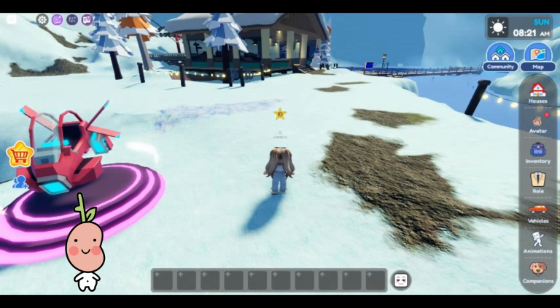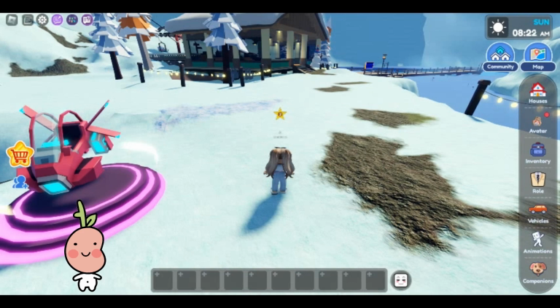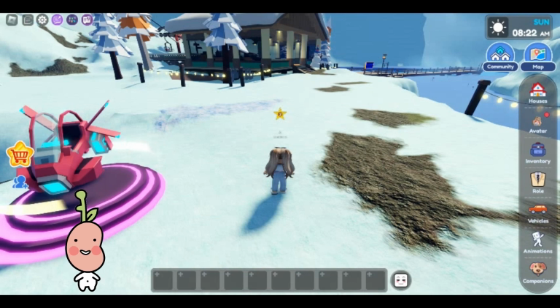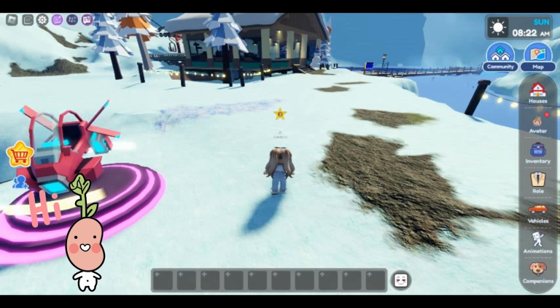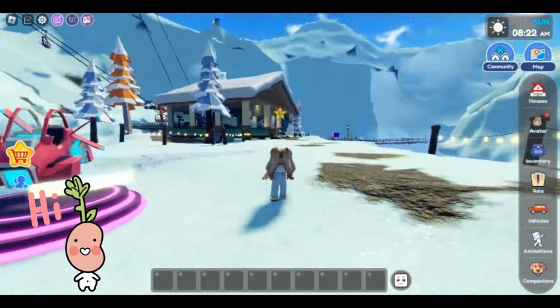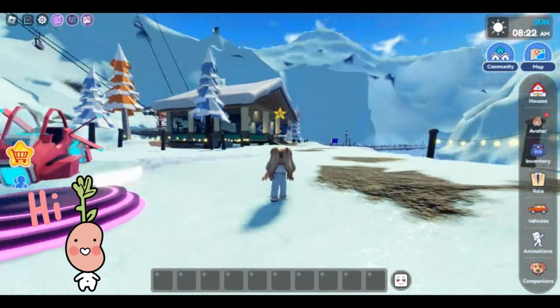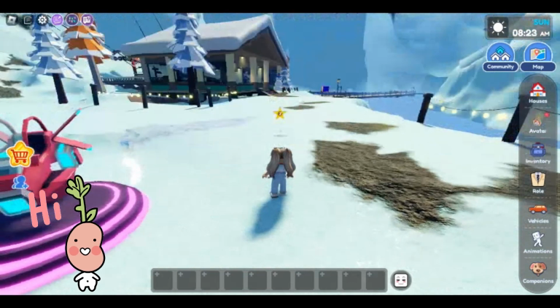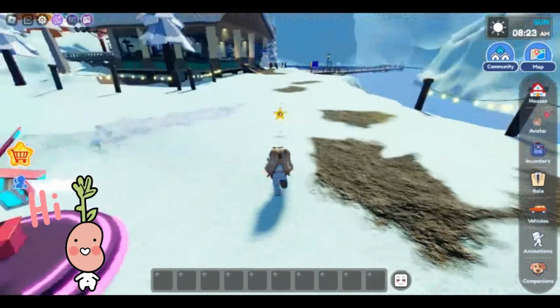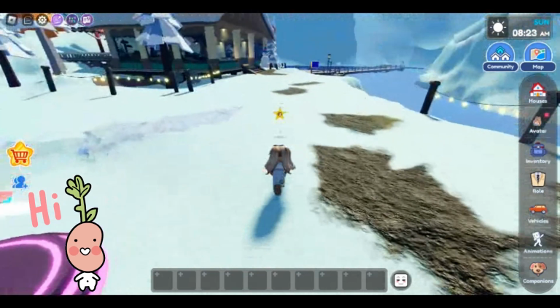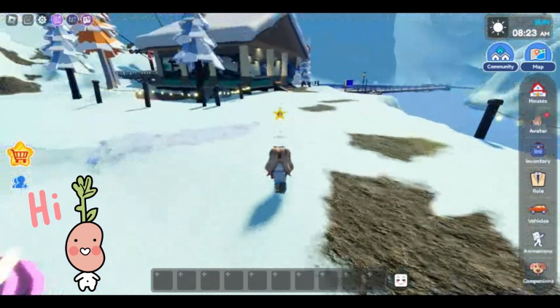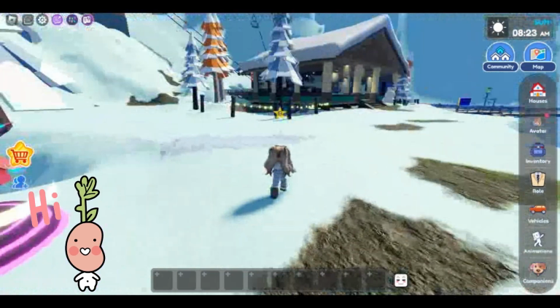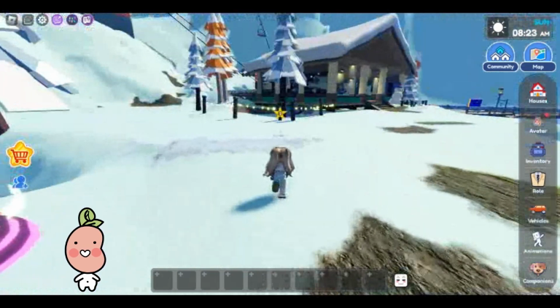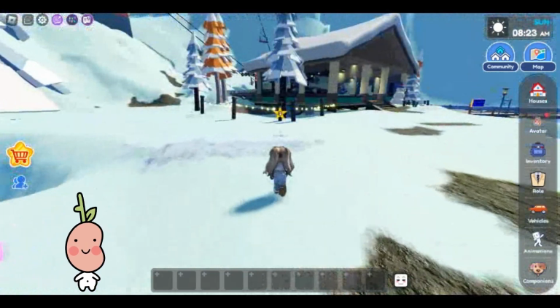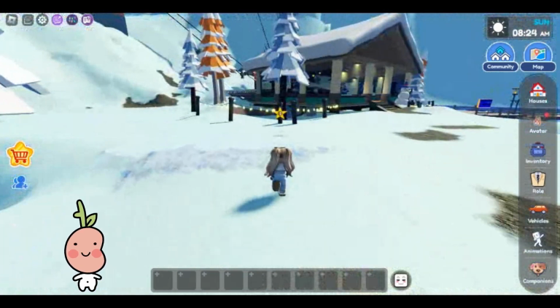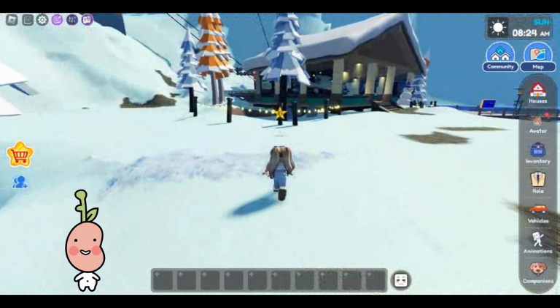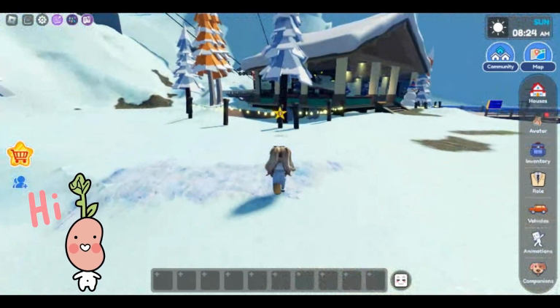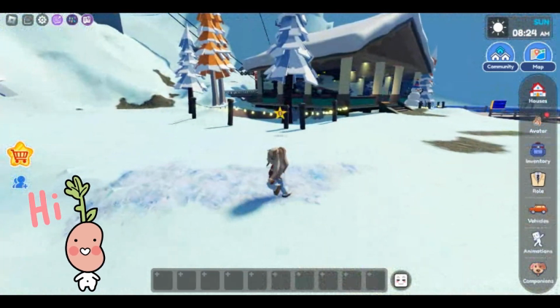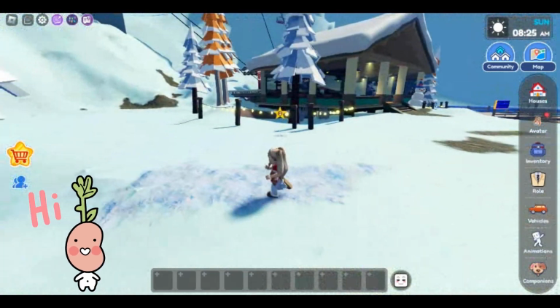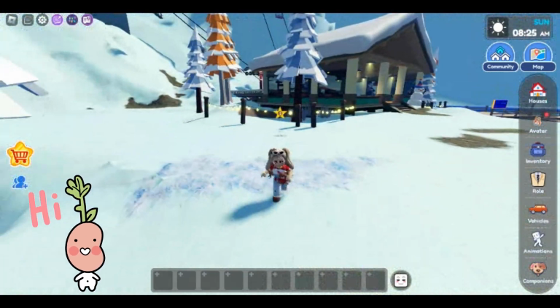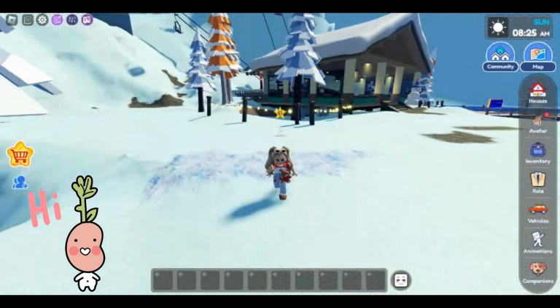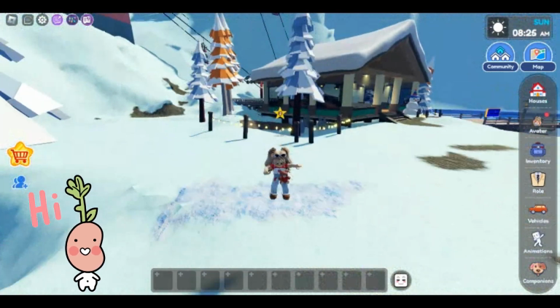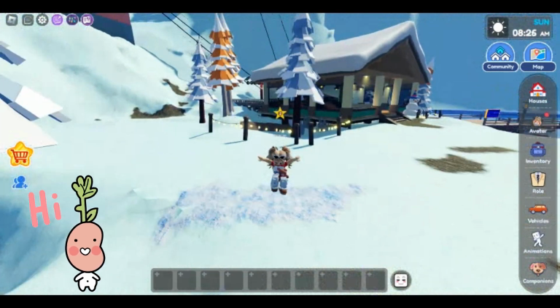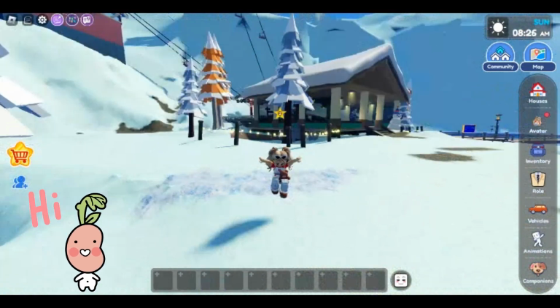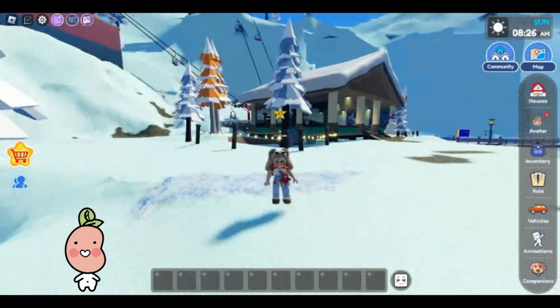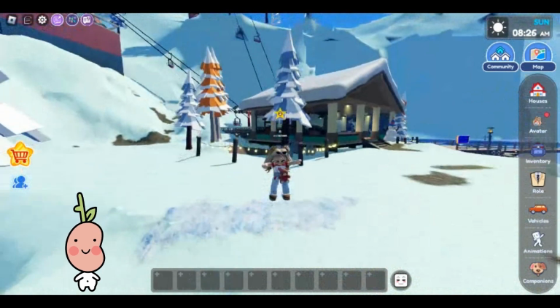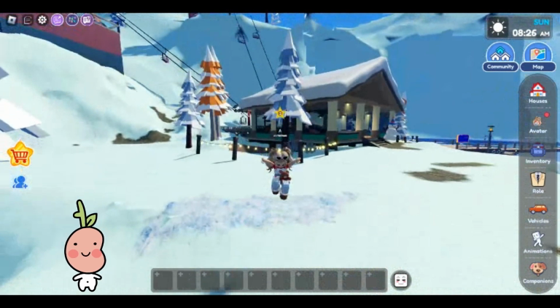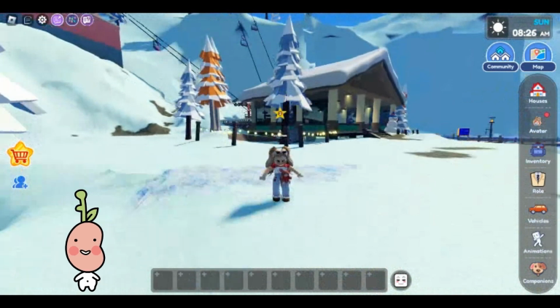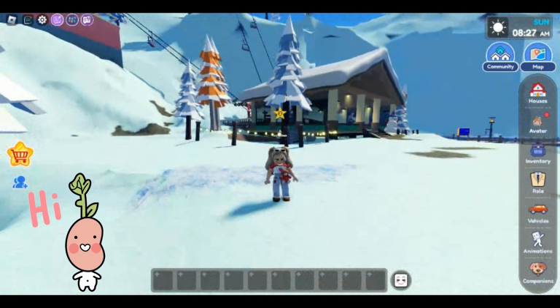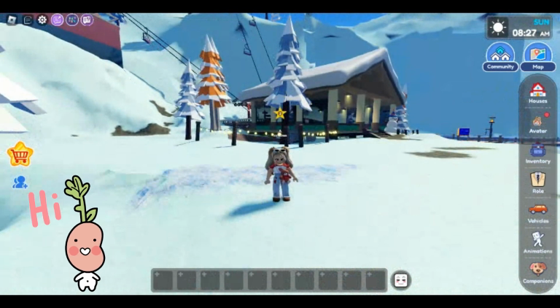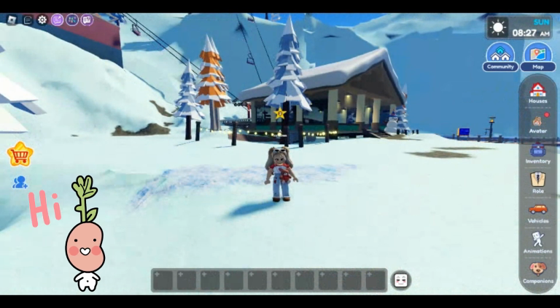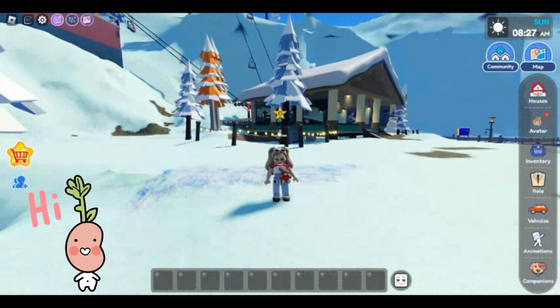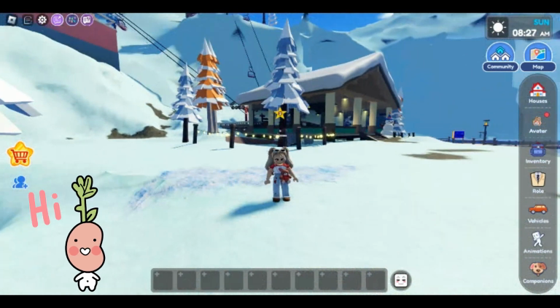Hi Muffins, welcome back to another live Topia video, where today I will be going through a secret that I just discovered in Mount Crescent.